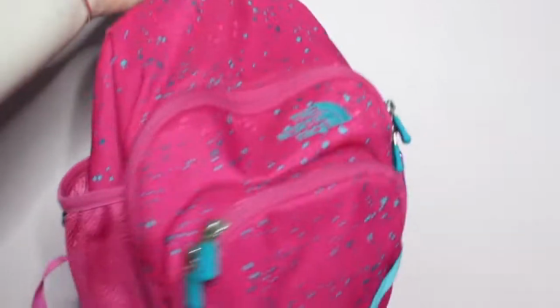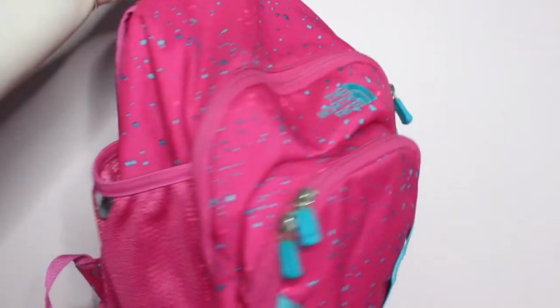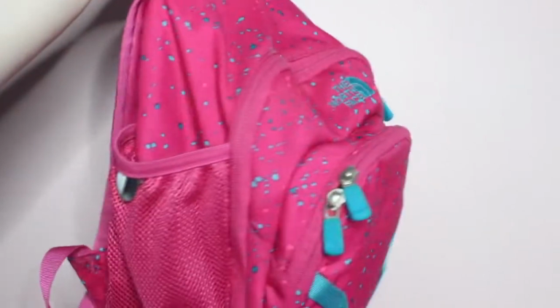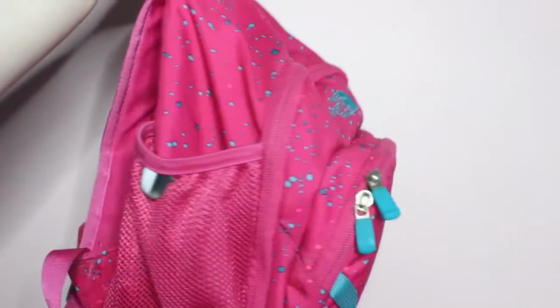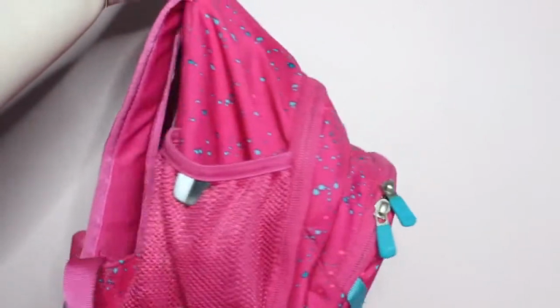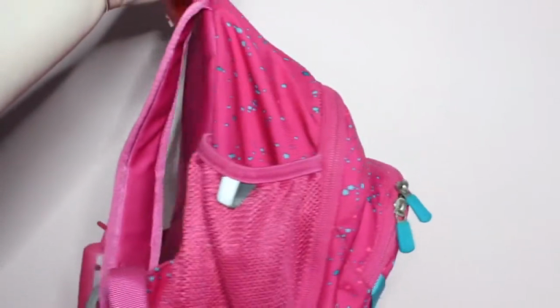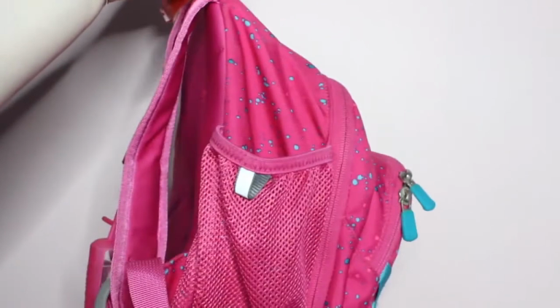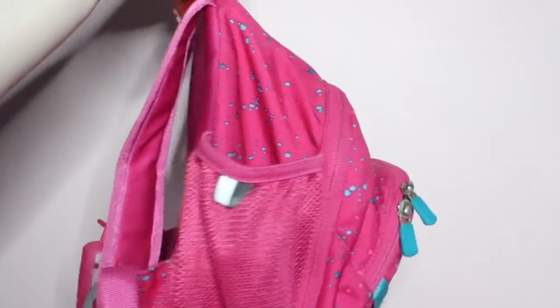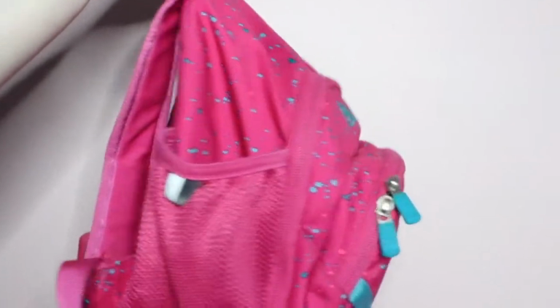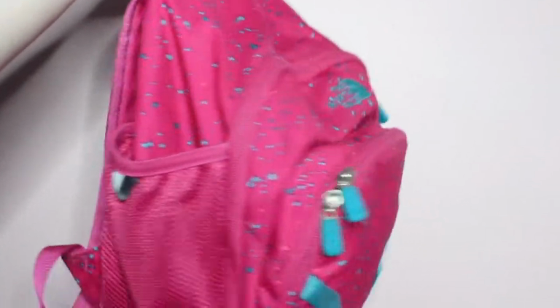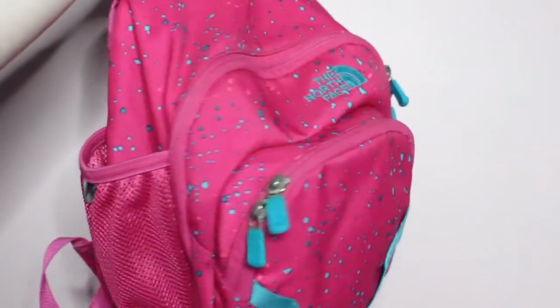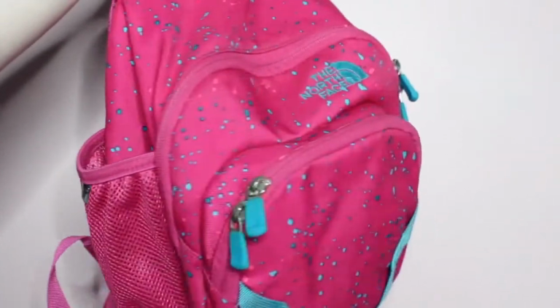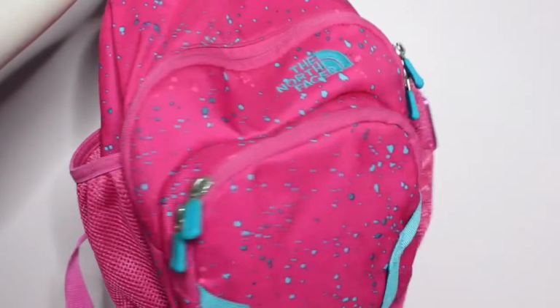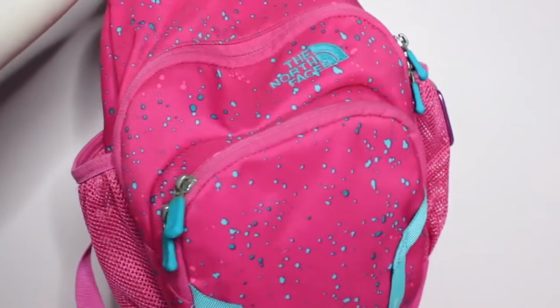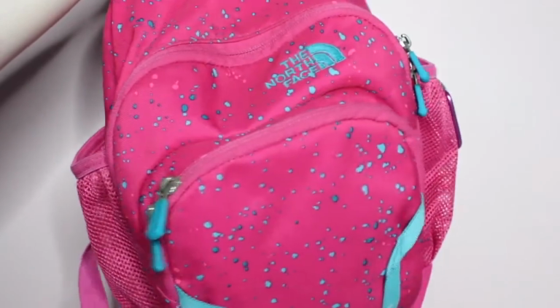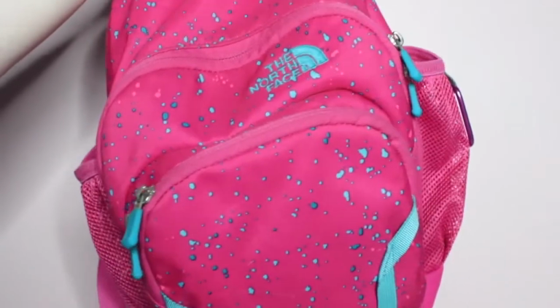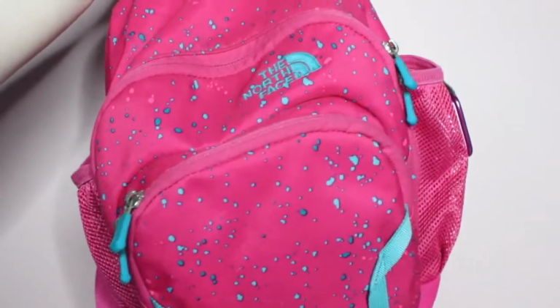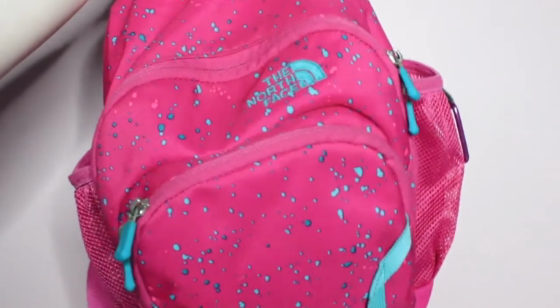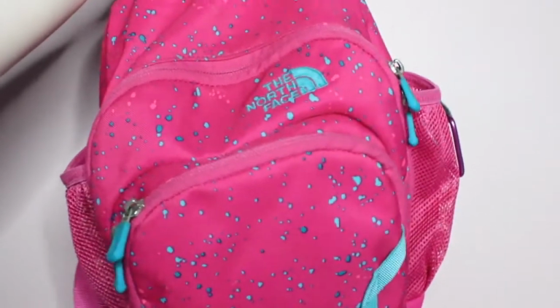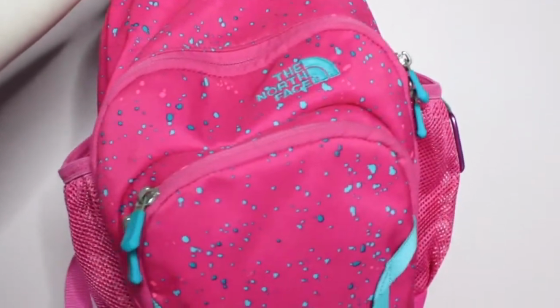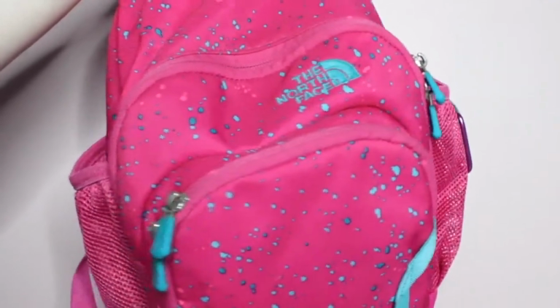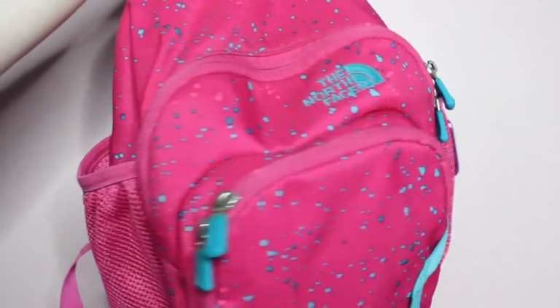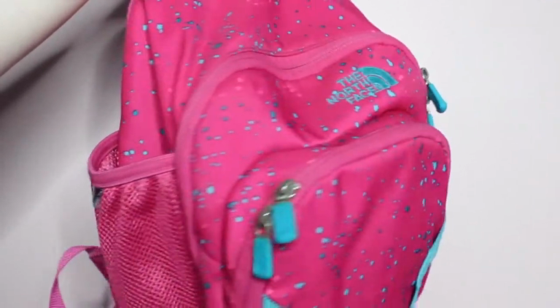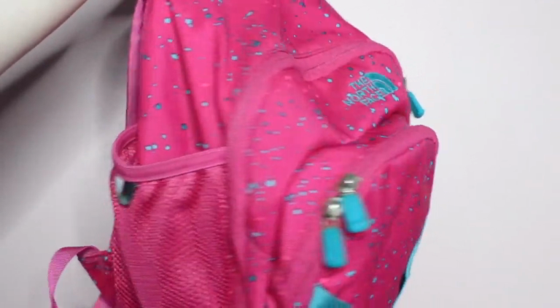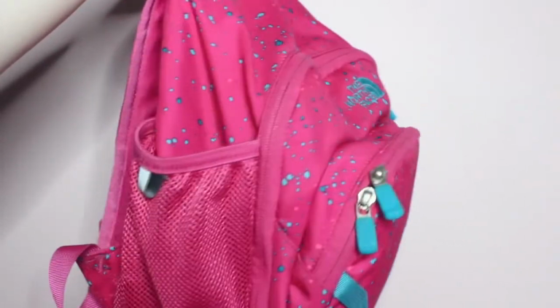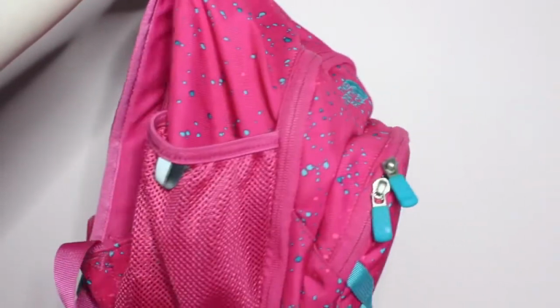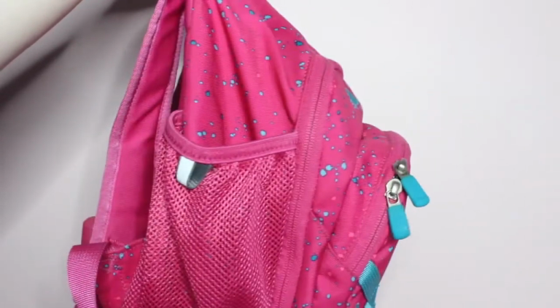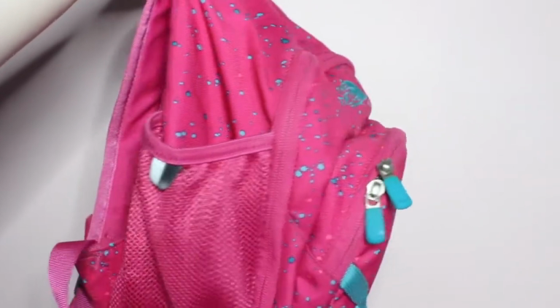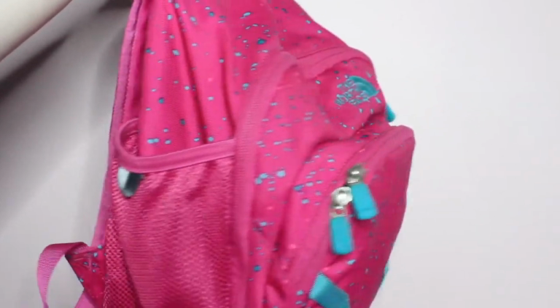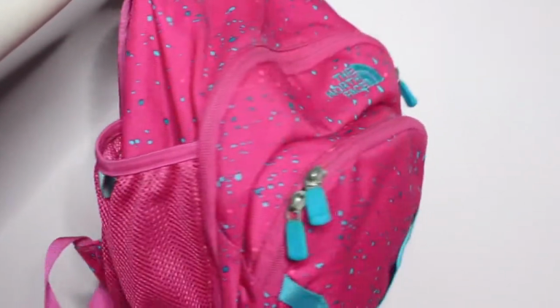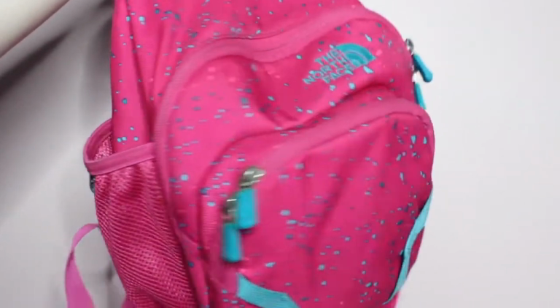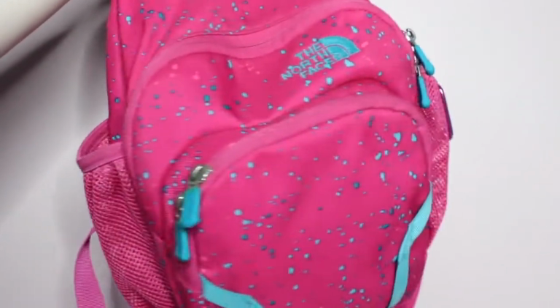The last thing I will be bringing is my North Face Sprout backpack that has all of my medications and my EpiPens in it, which I have an entire video on that I will link down below.